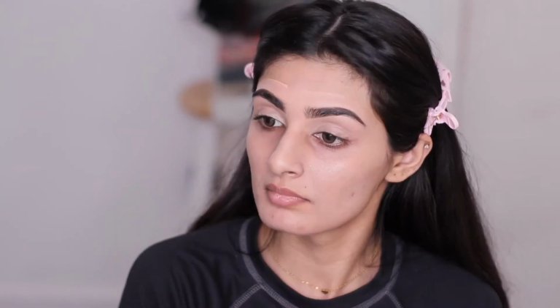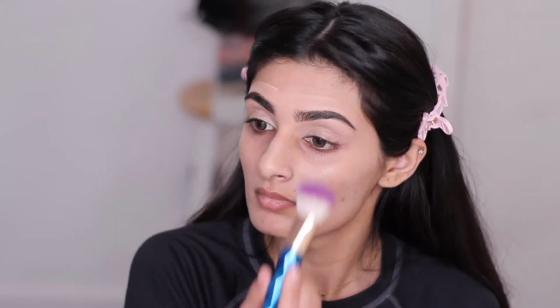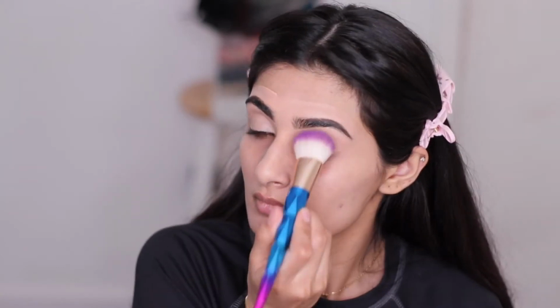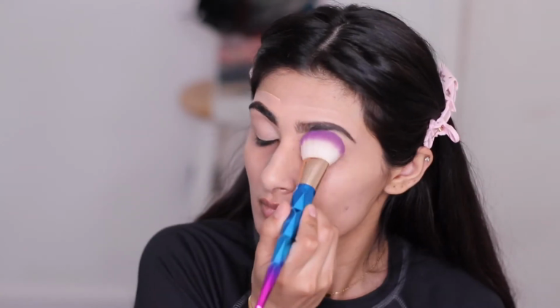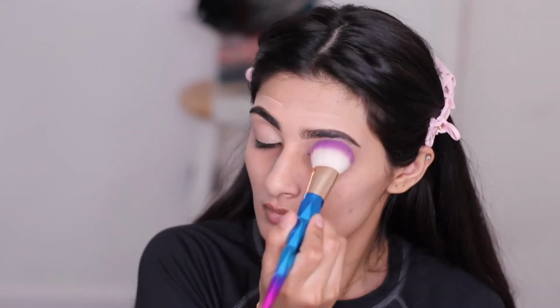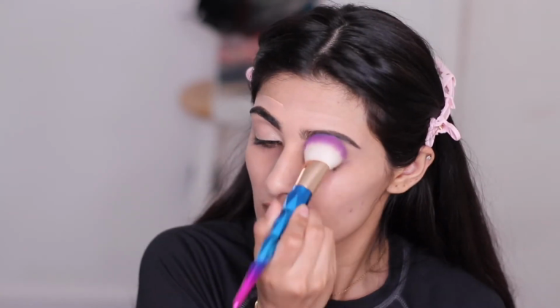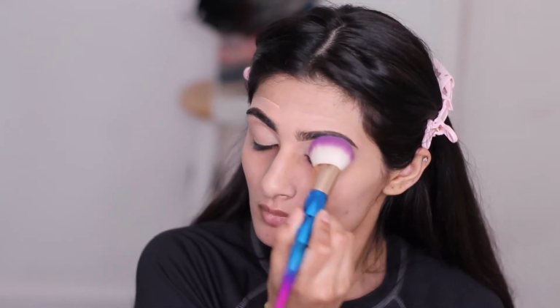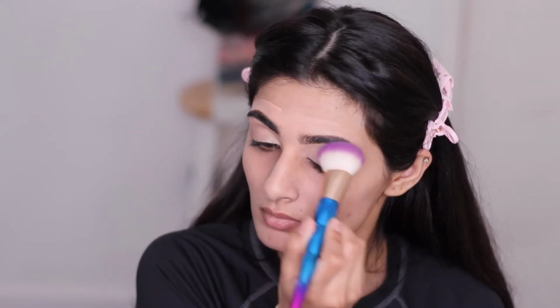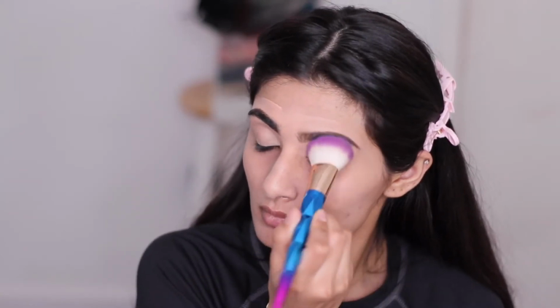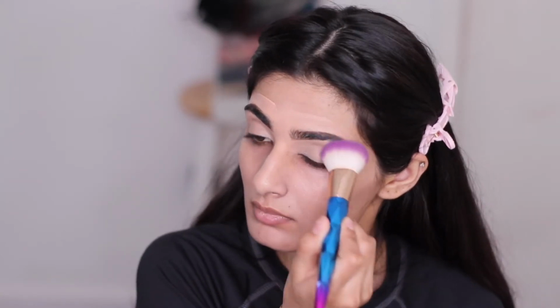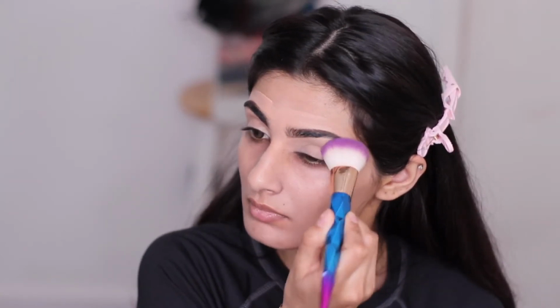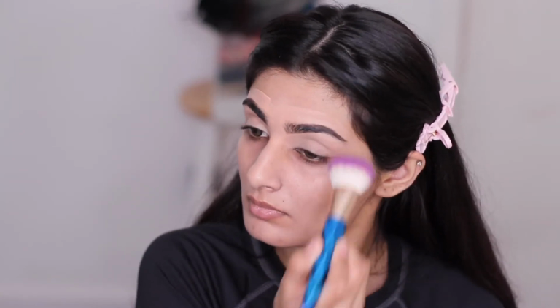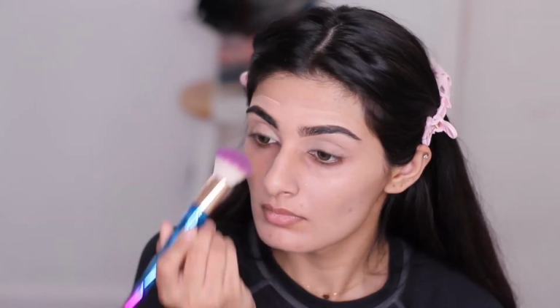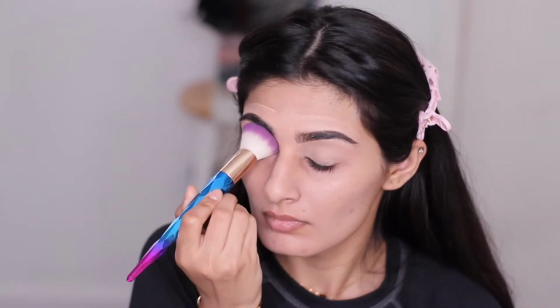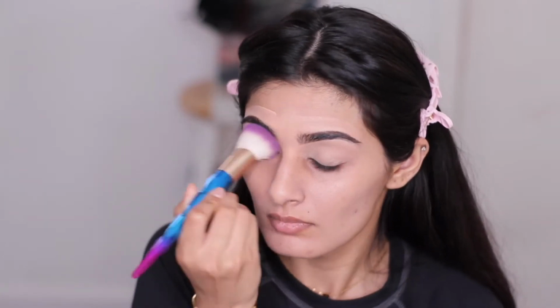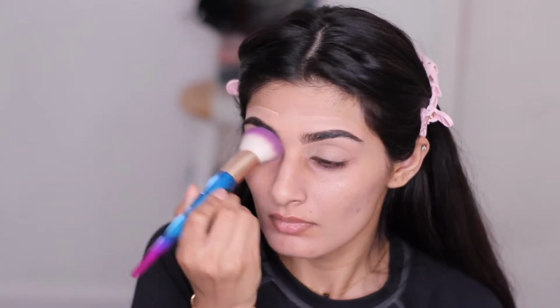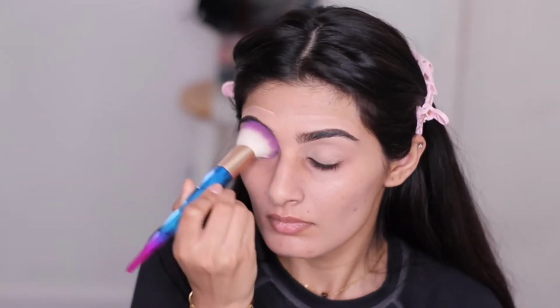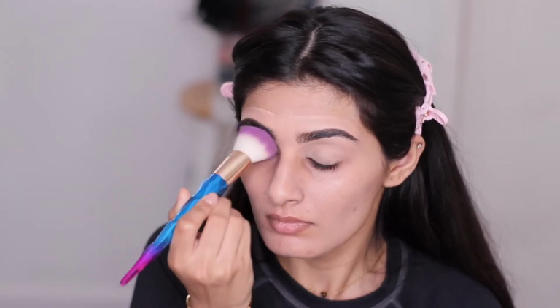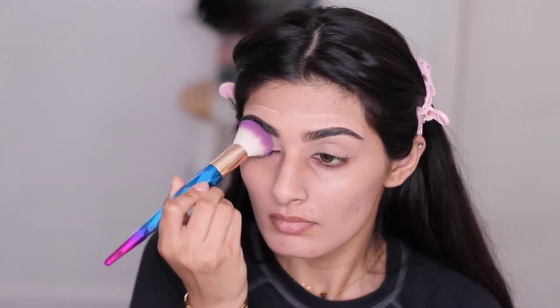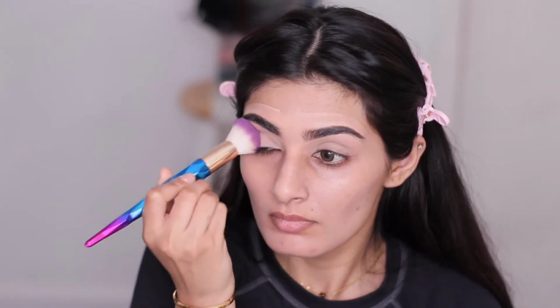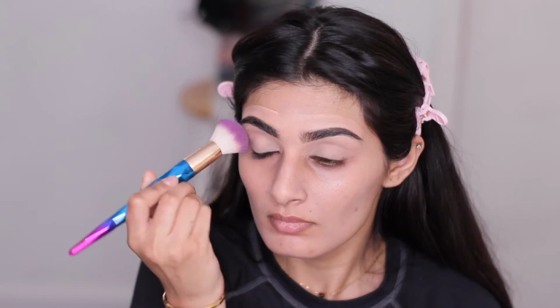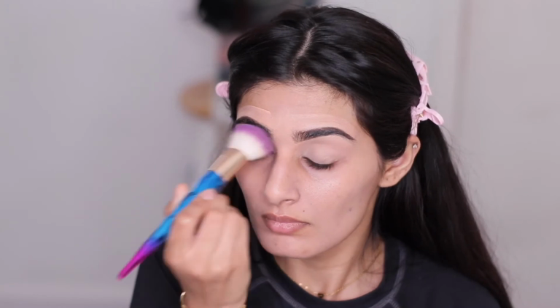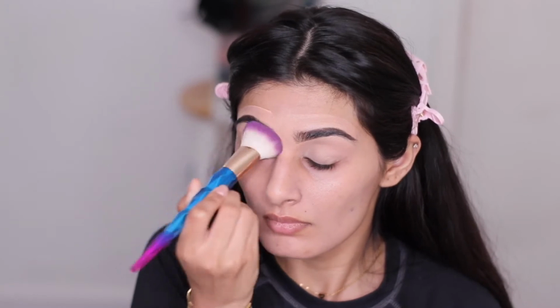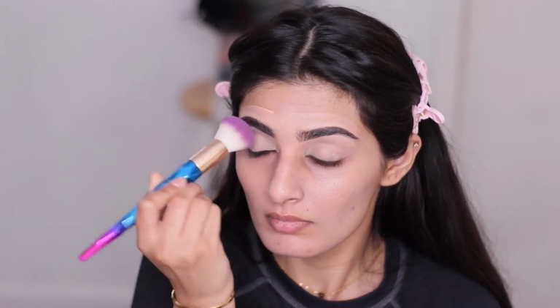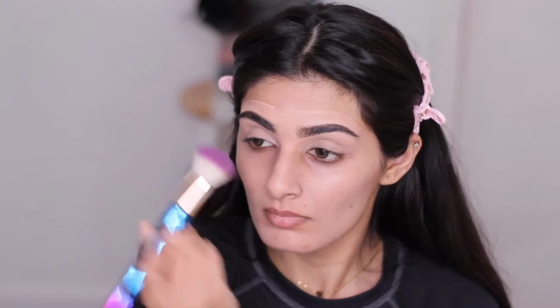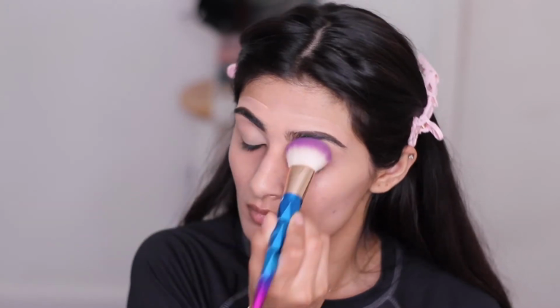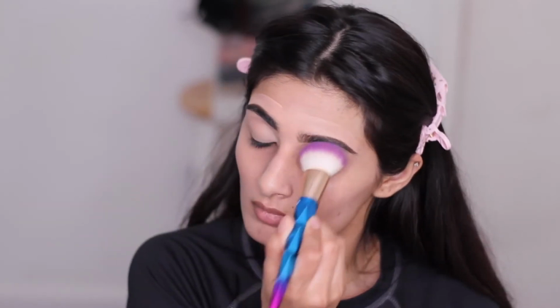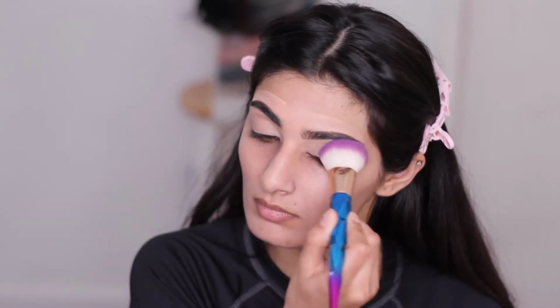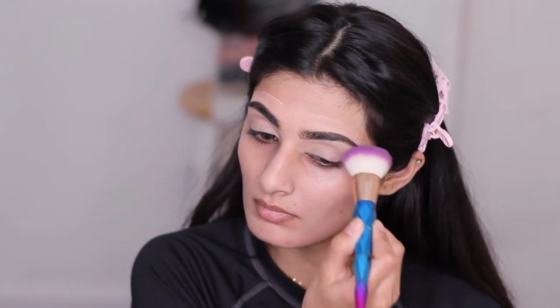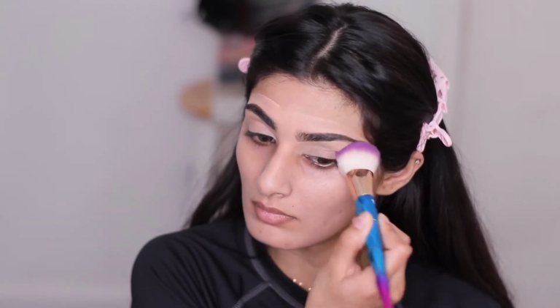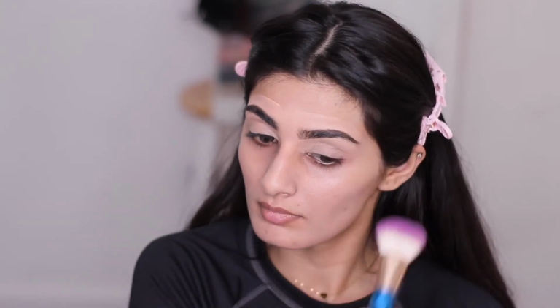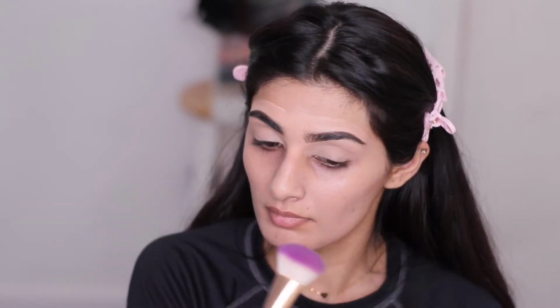Now I'm setting the concealer that I put on my eyelids with any loose or translucent powder — it doesn't matter as long as it's just powder.